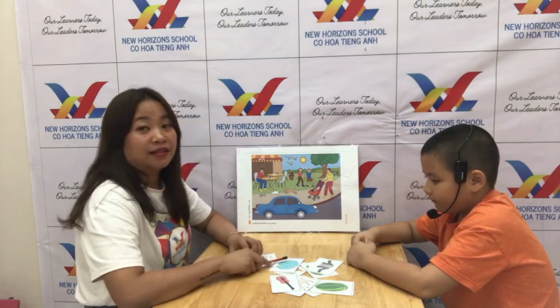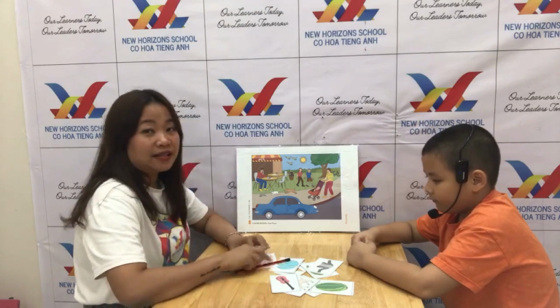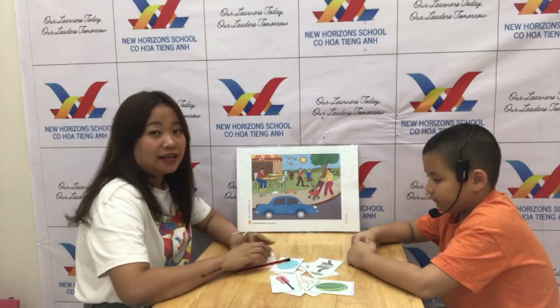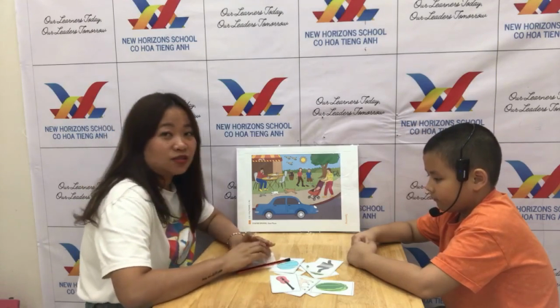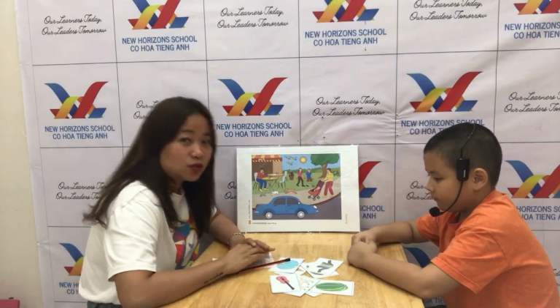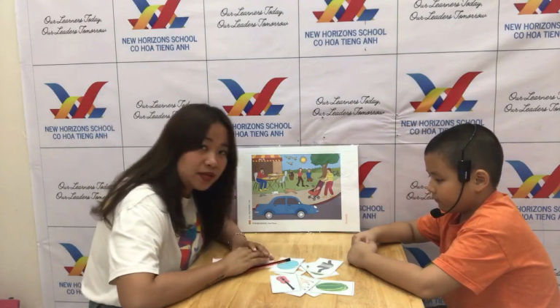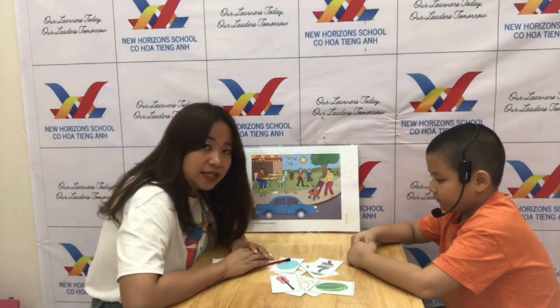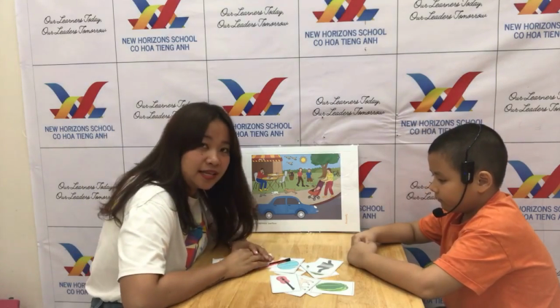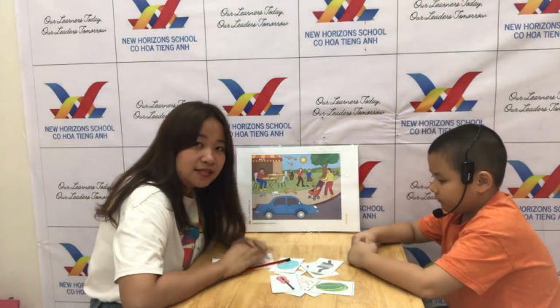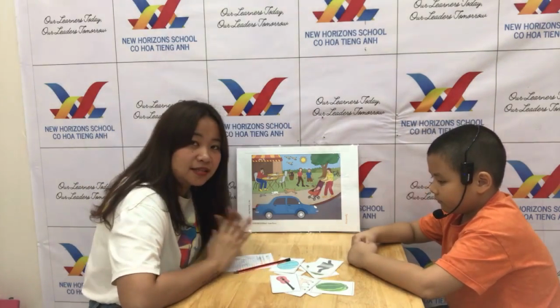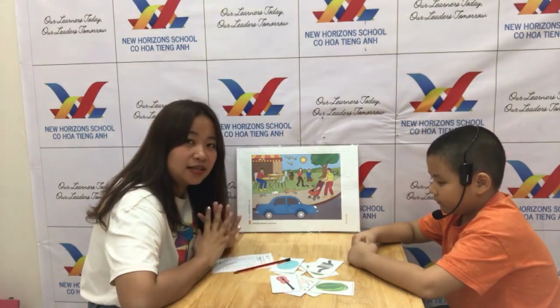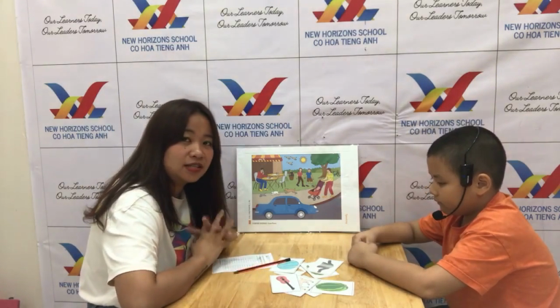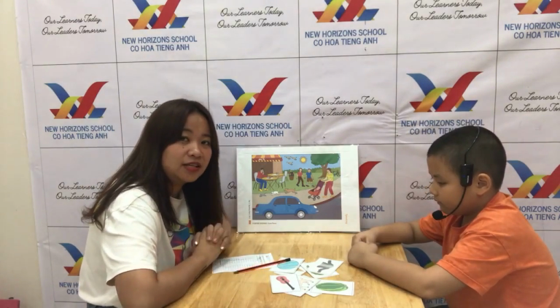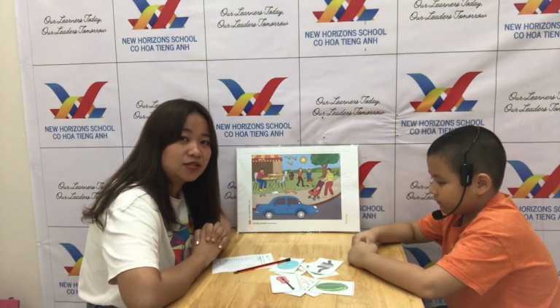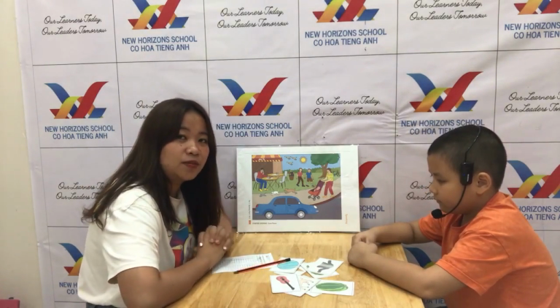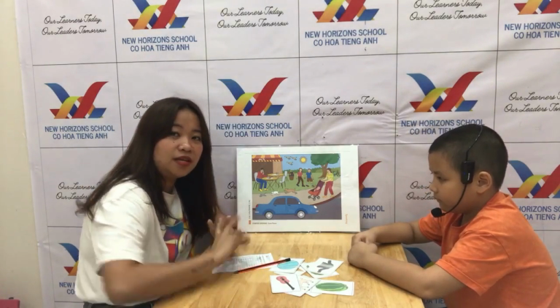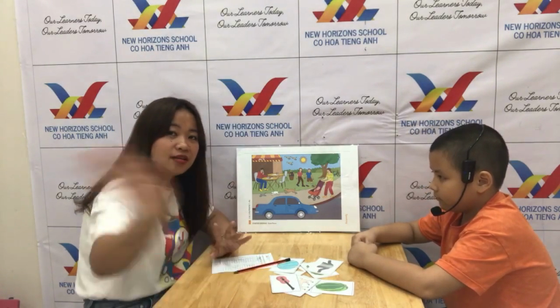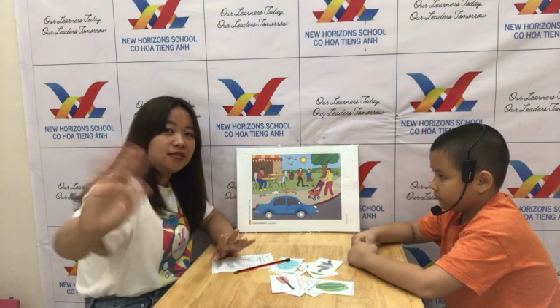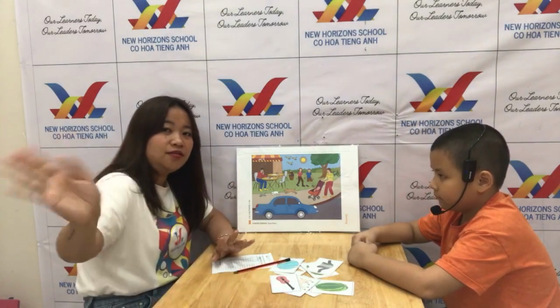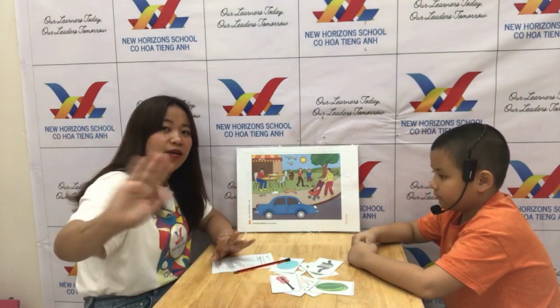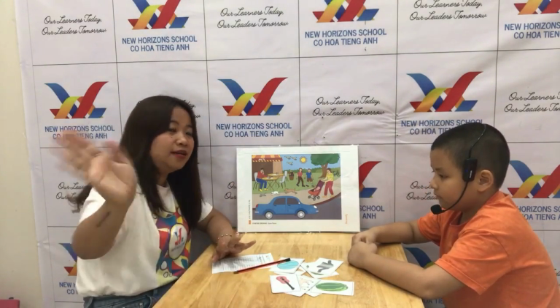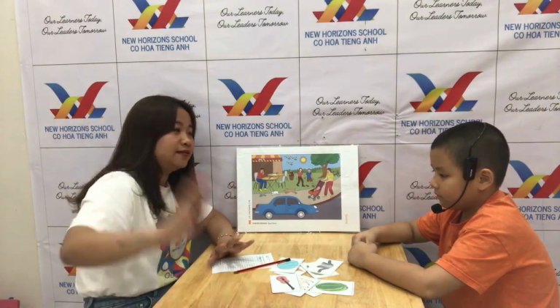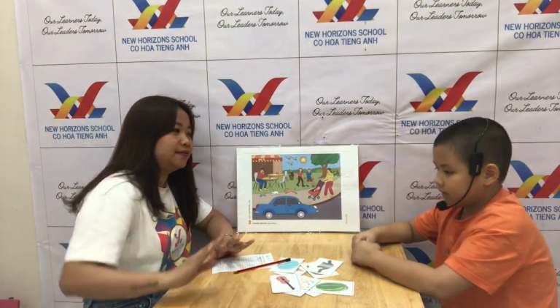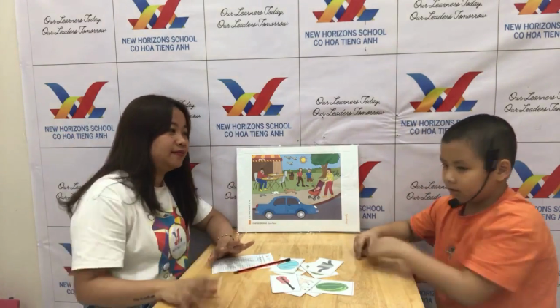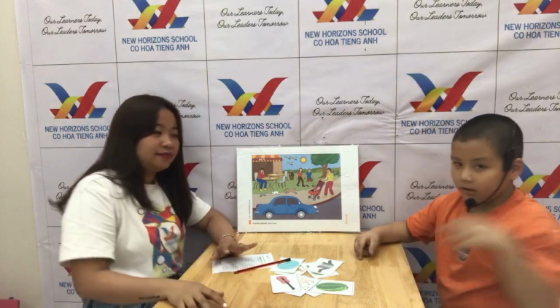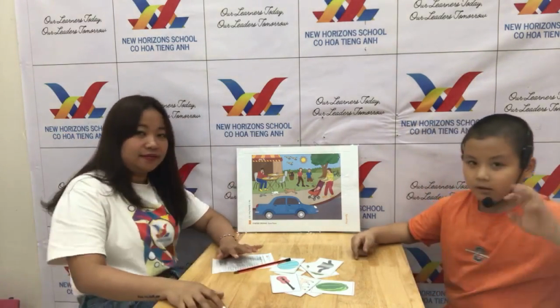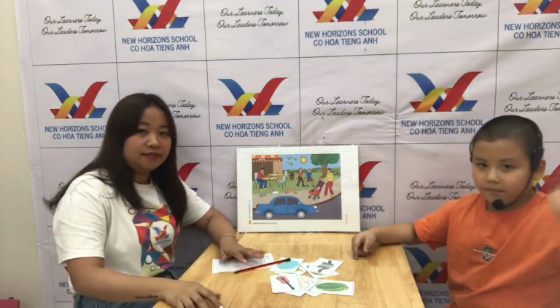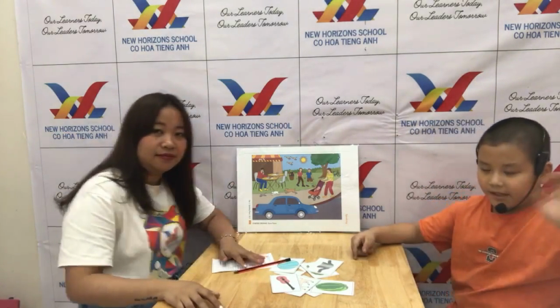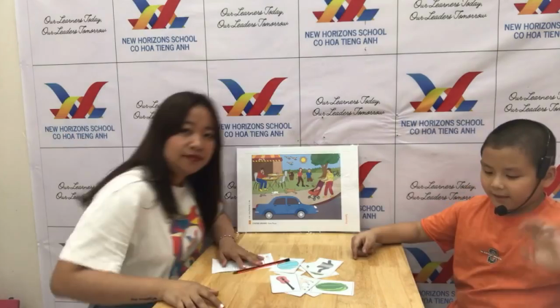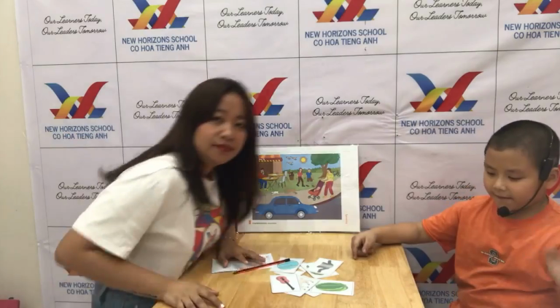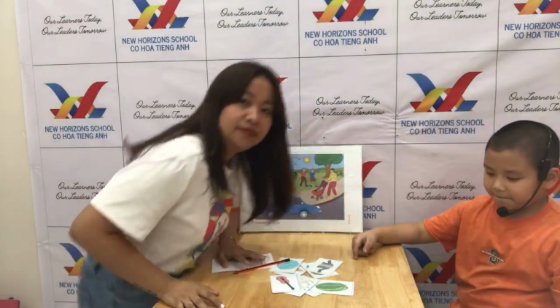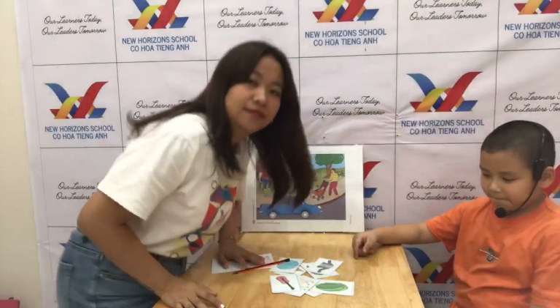That ends your speaking test. Congratulations, Vicky, you can say goodbye. Thank you. Thank you.